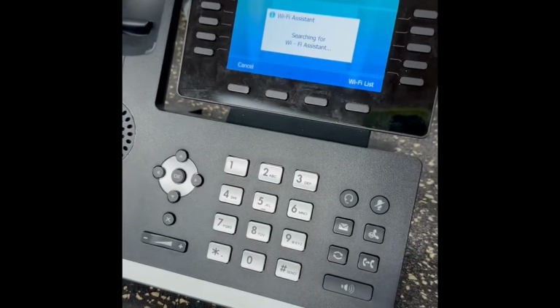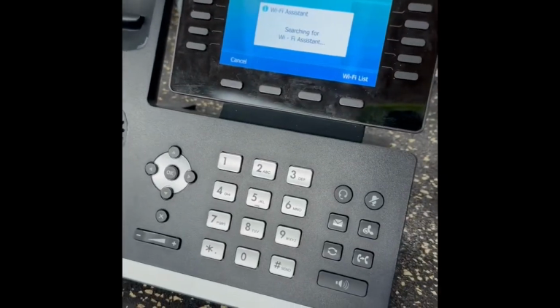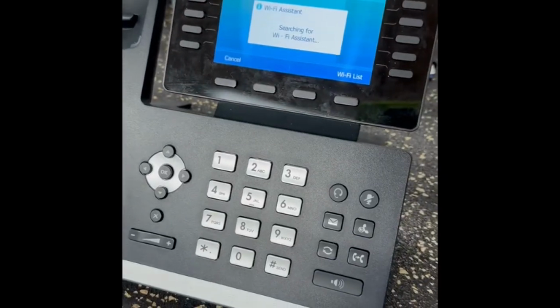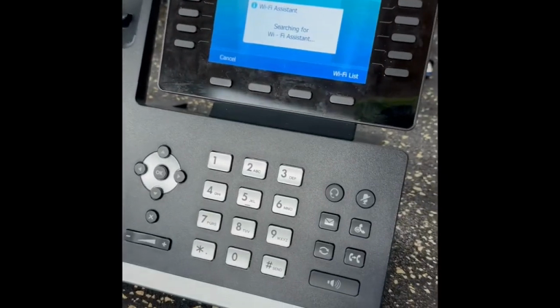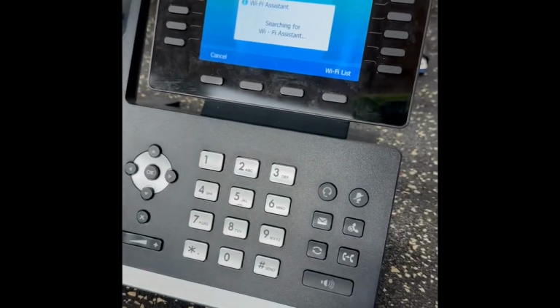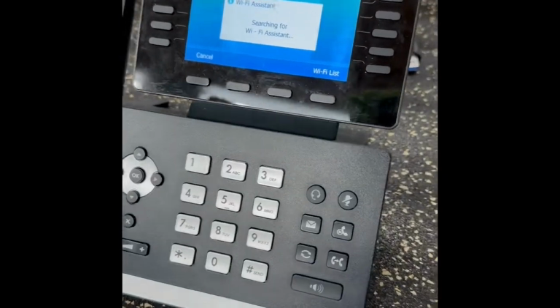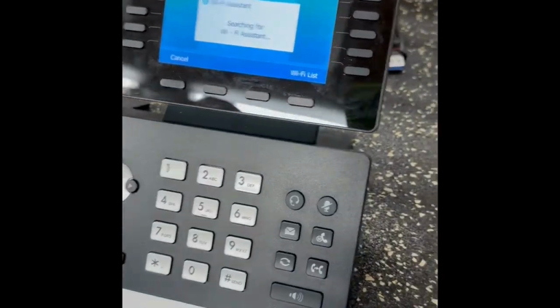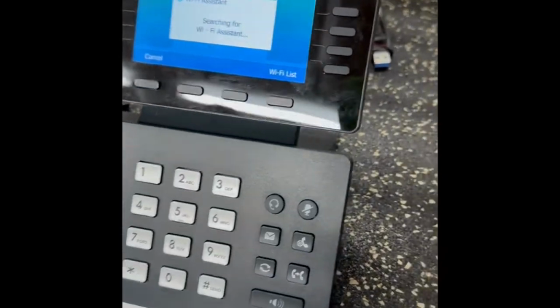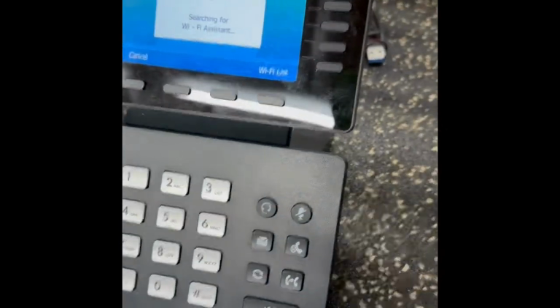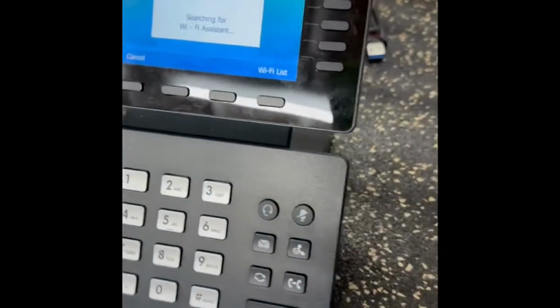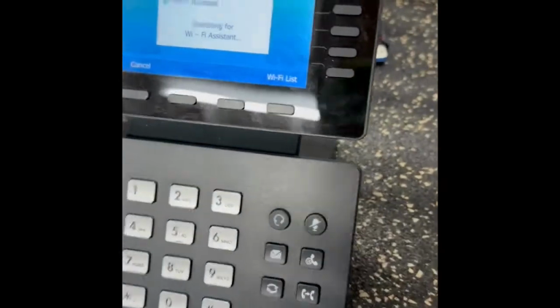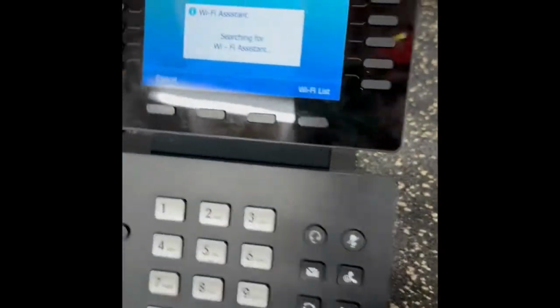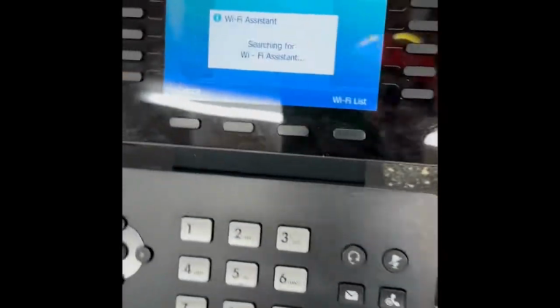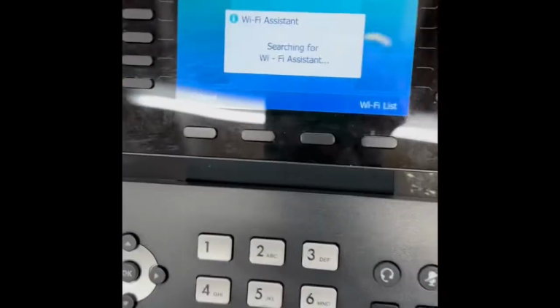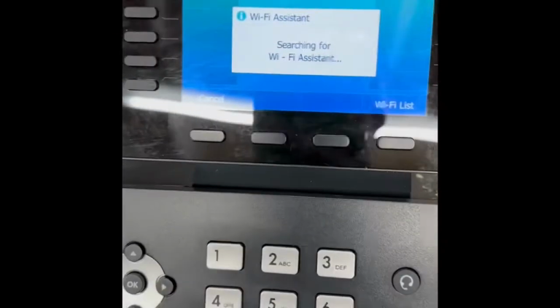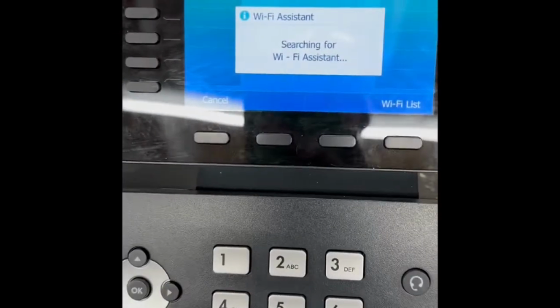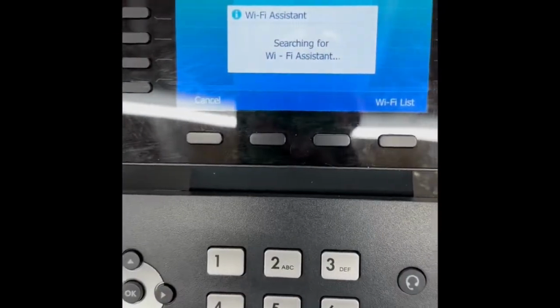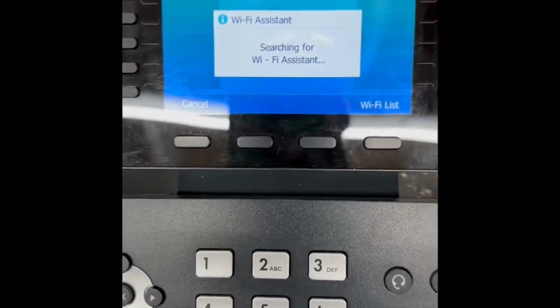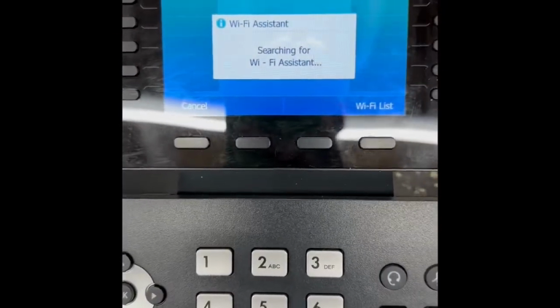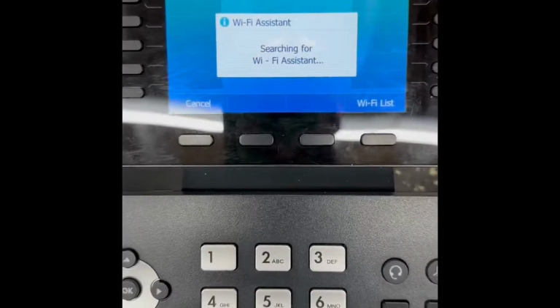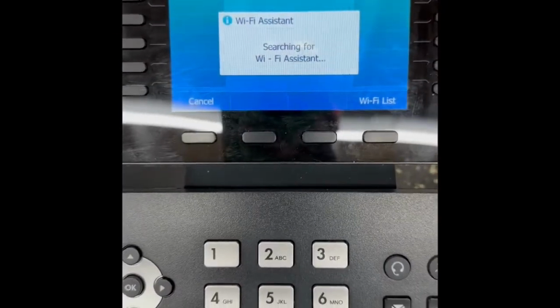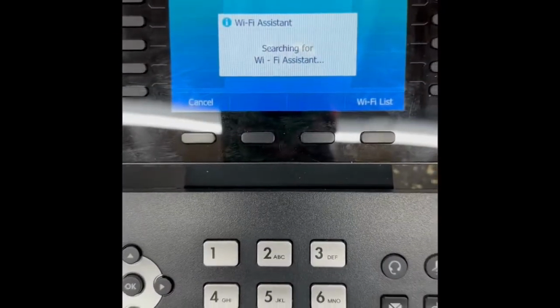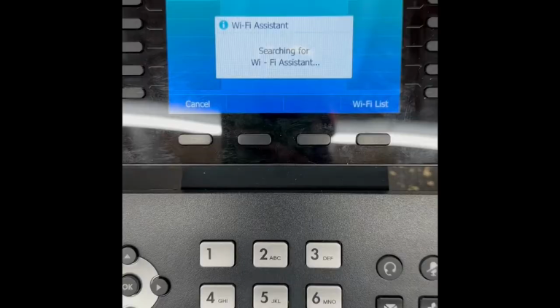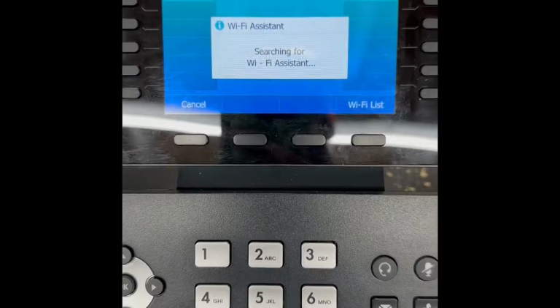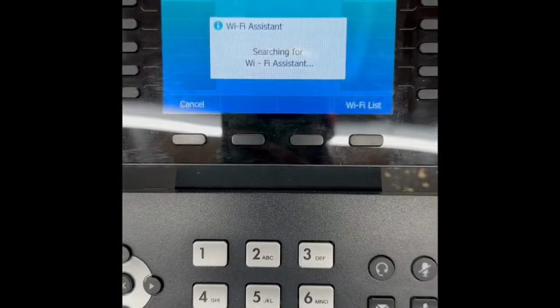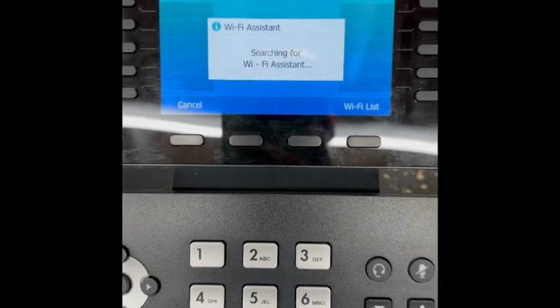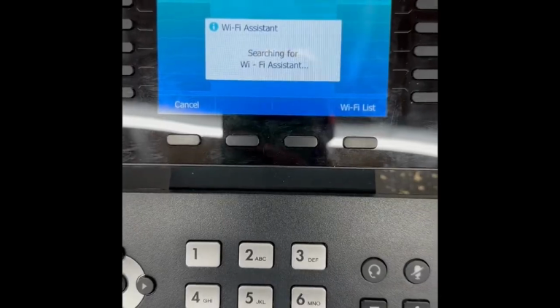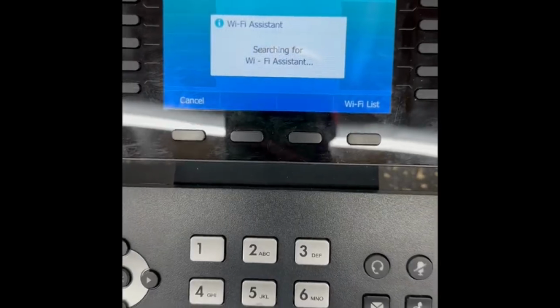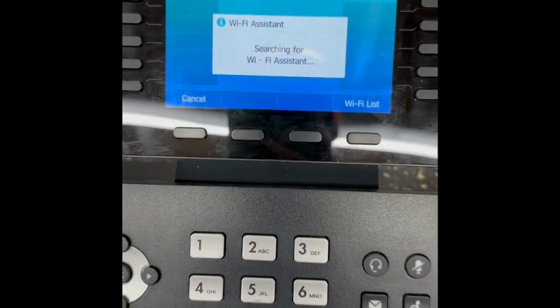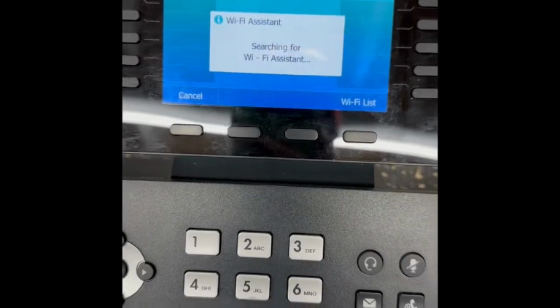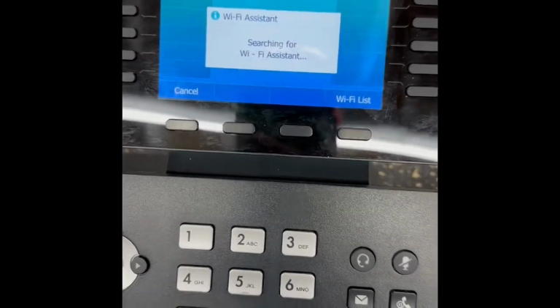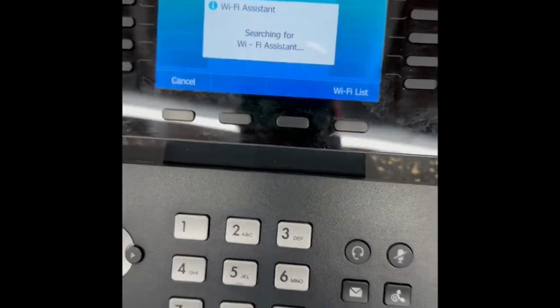And there we go. So that is it — the Wi-Fi is on here.